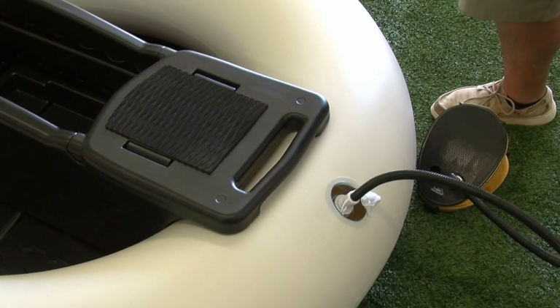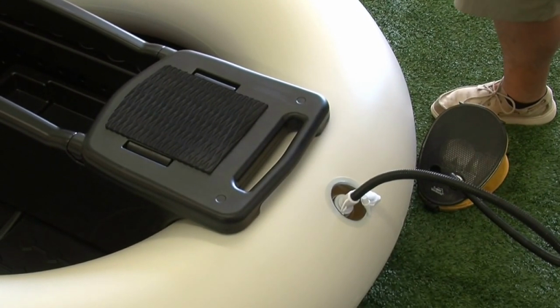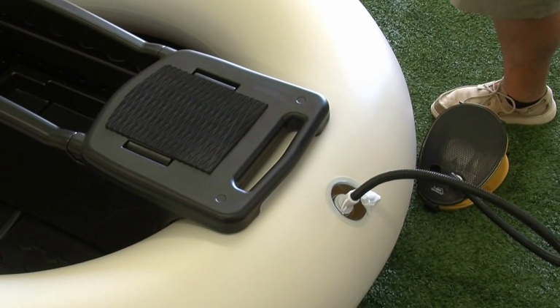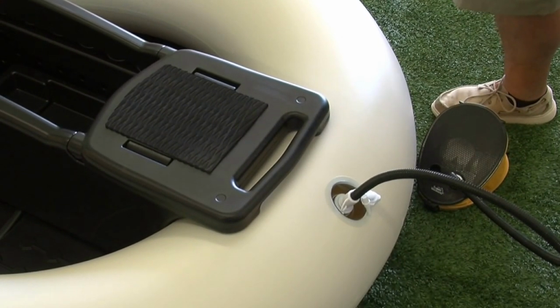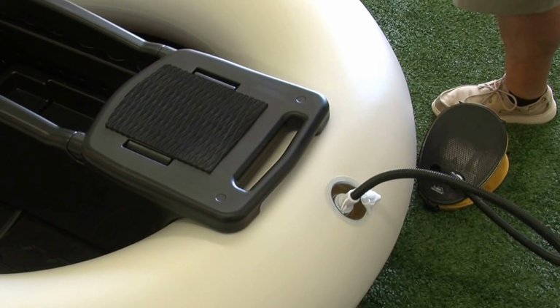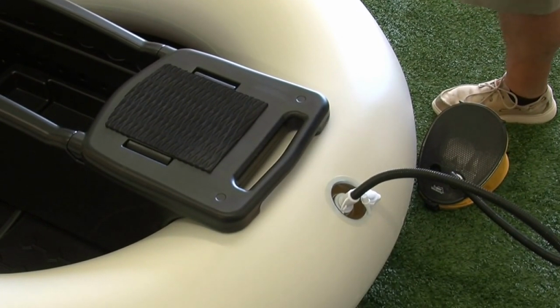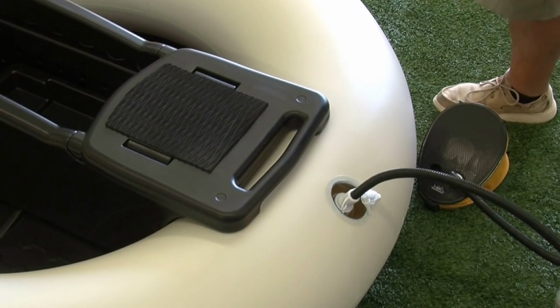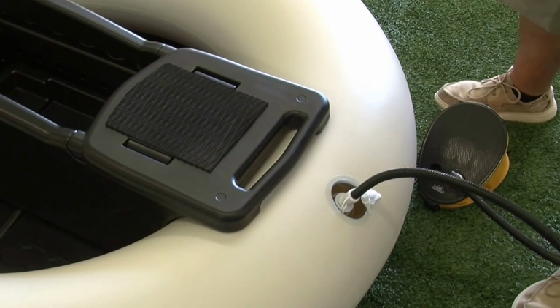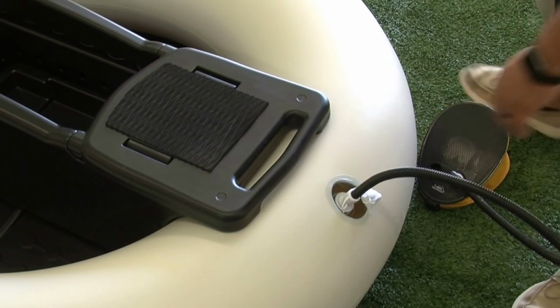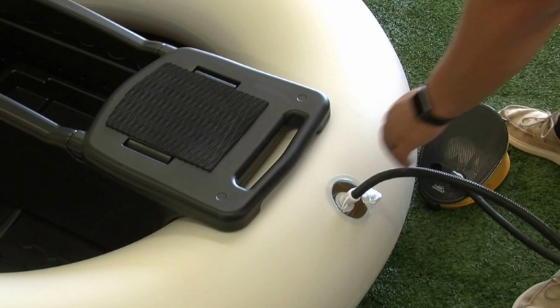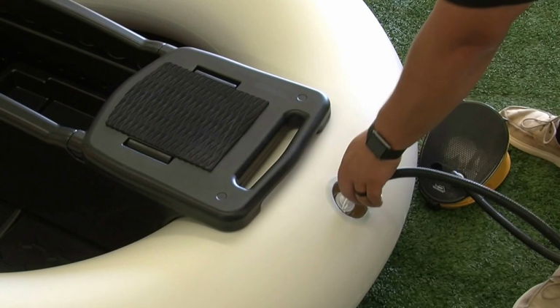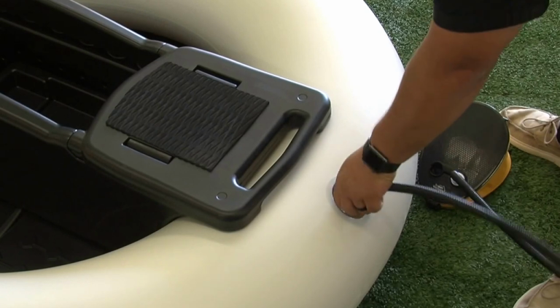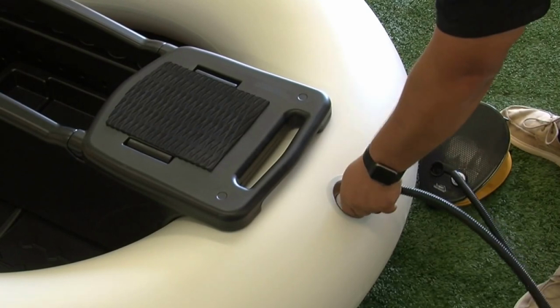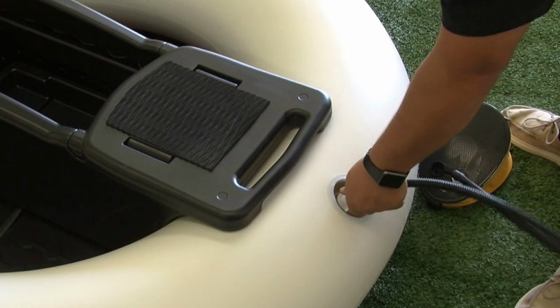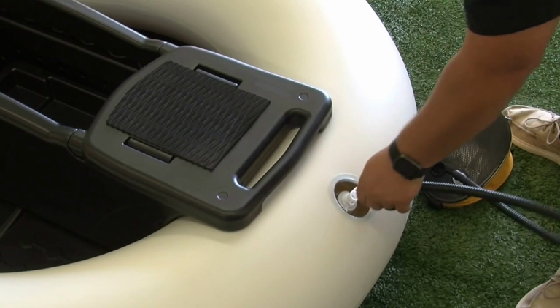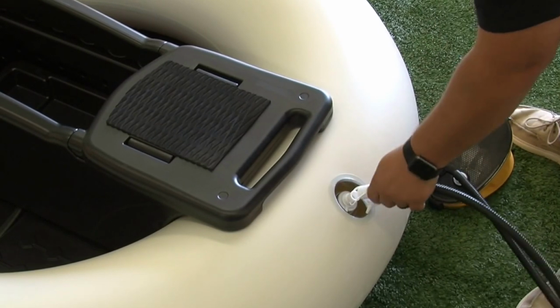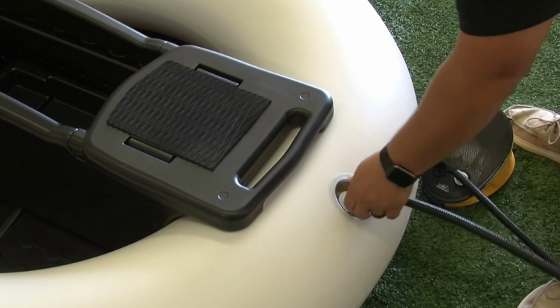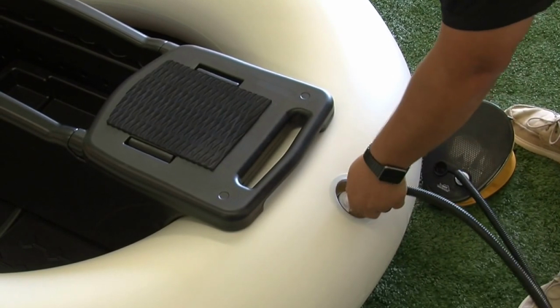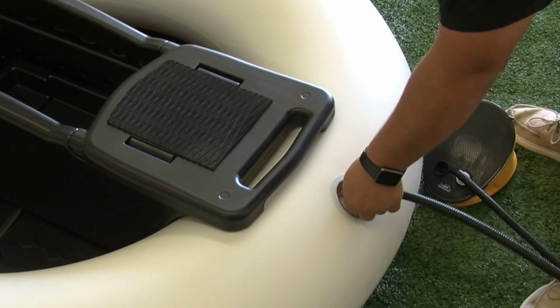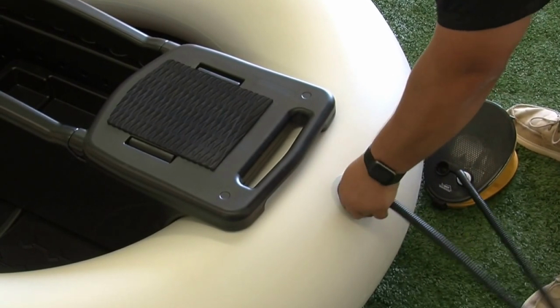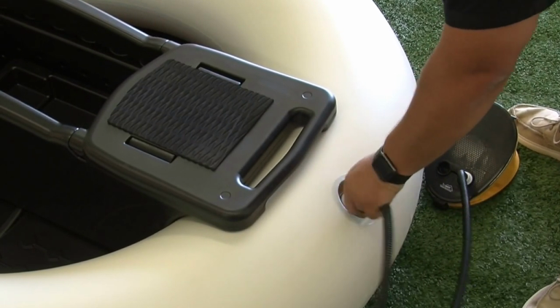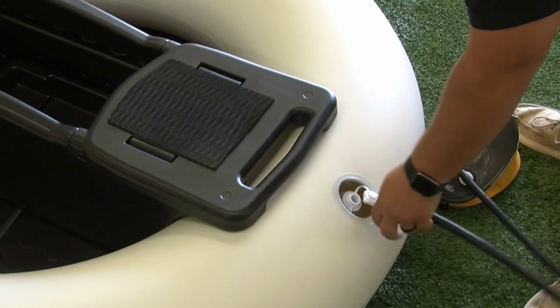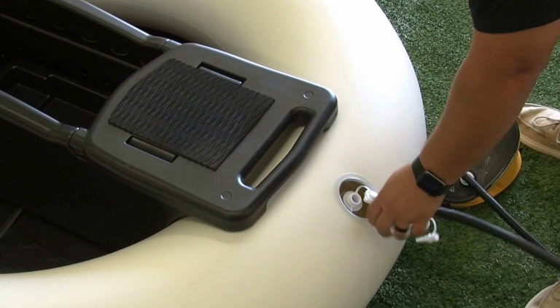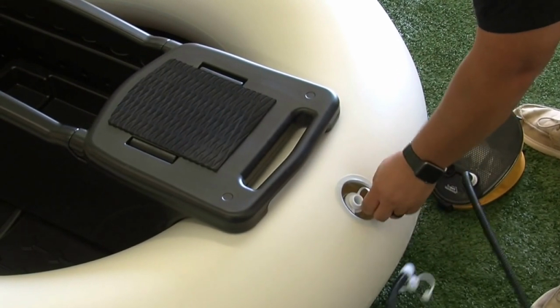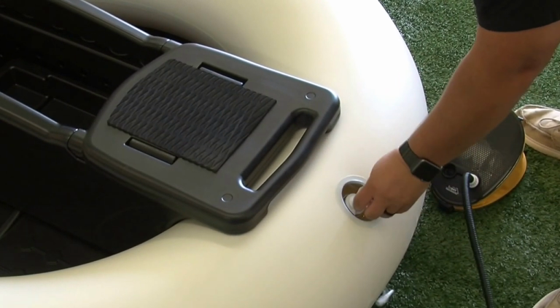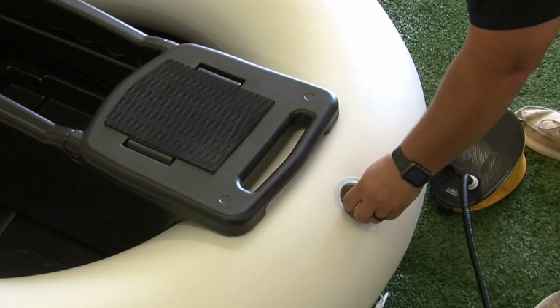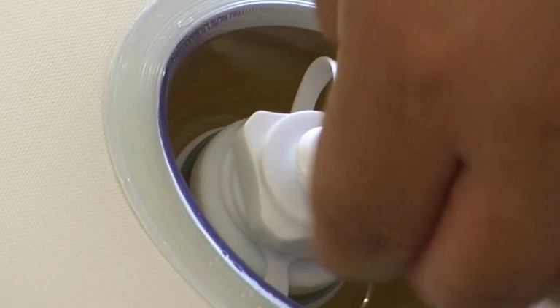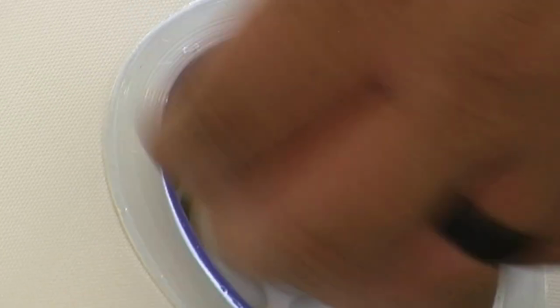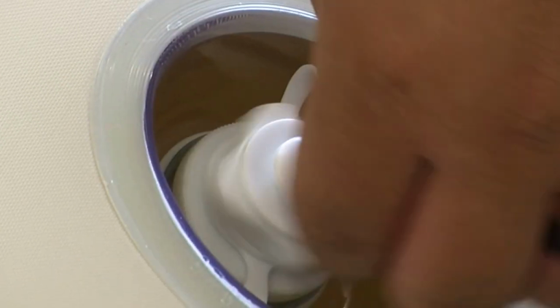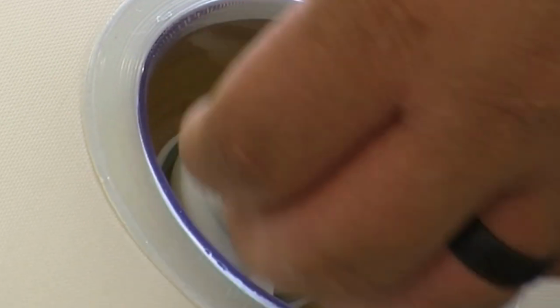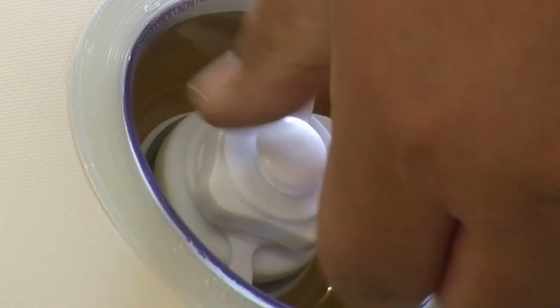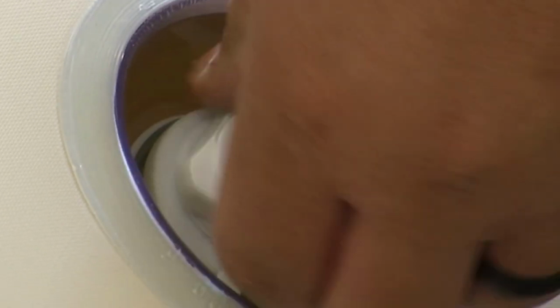When you think you have enough air, simply remove the tube connection and screw the top of the Boston valve back on.